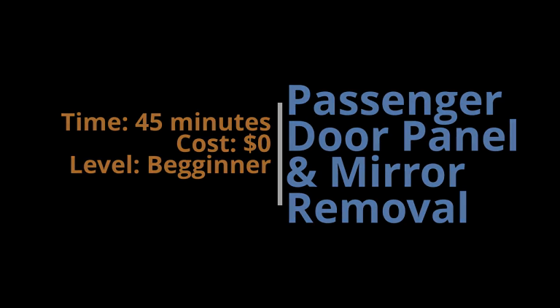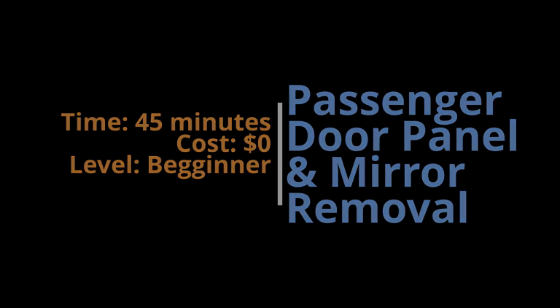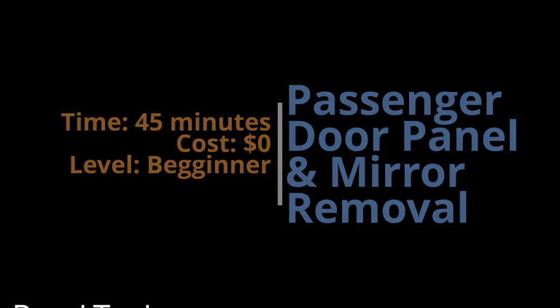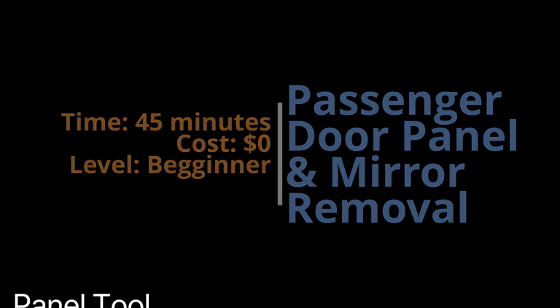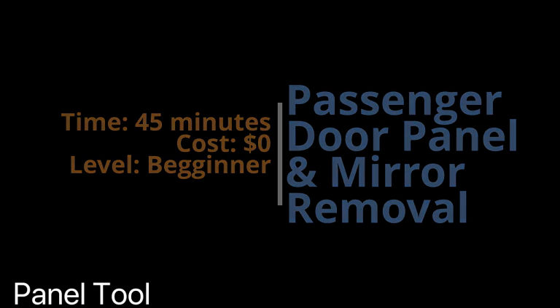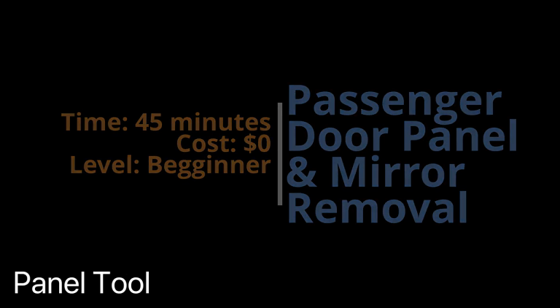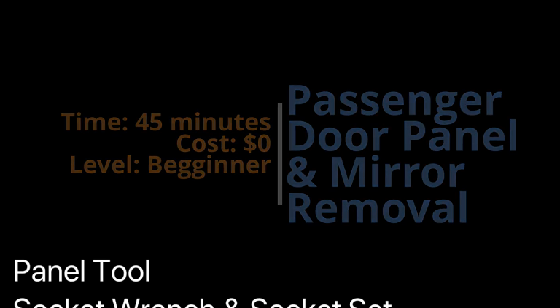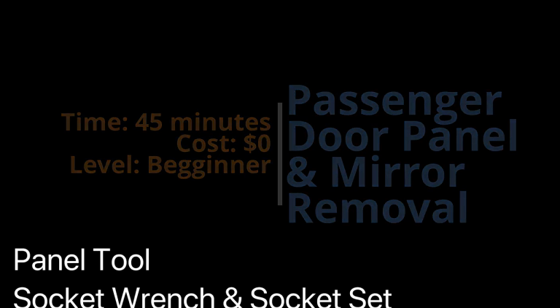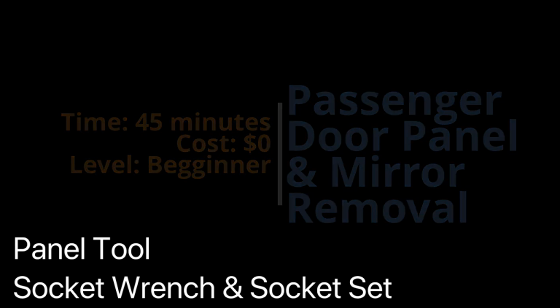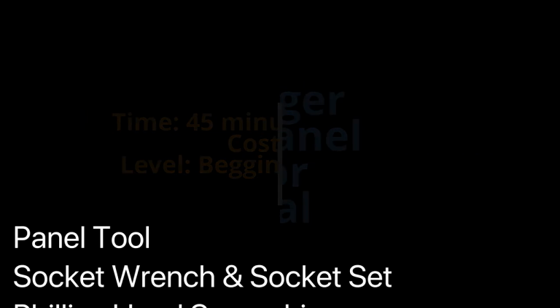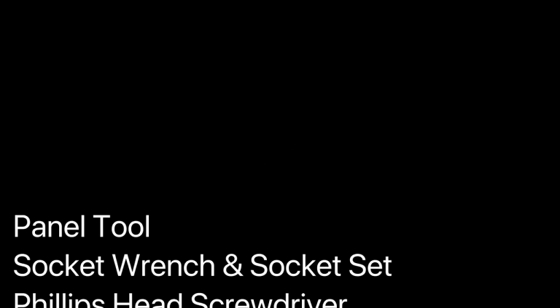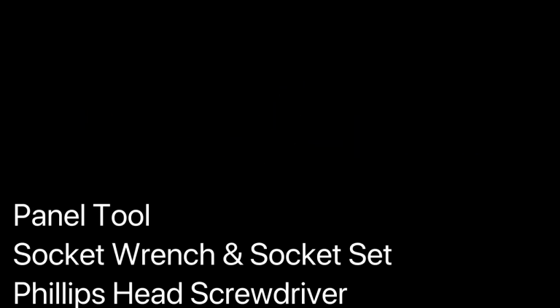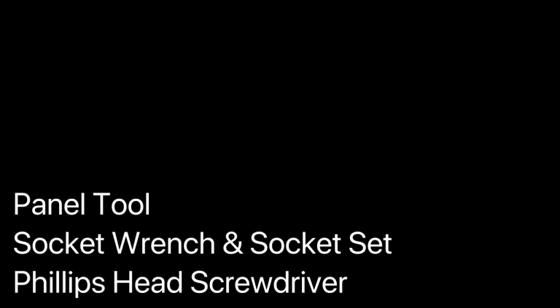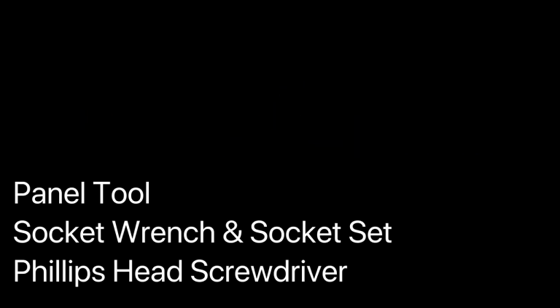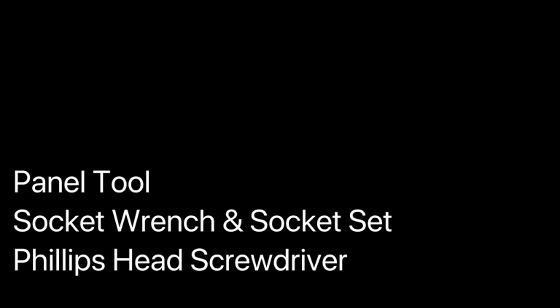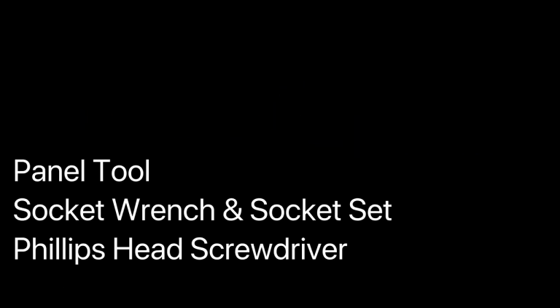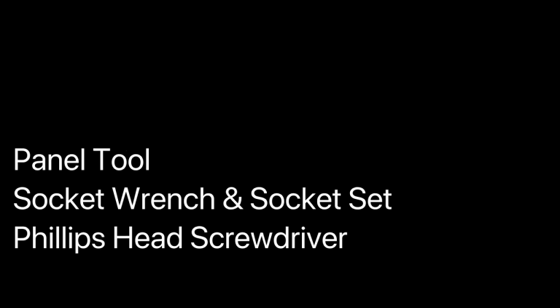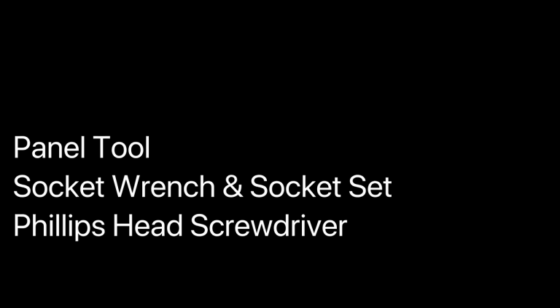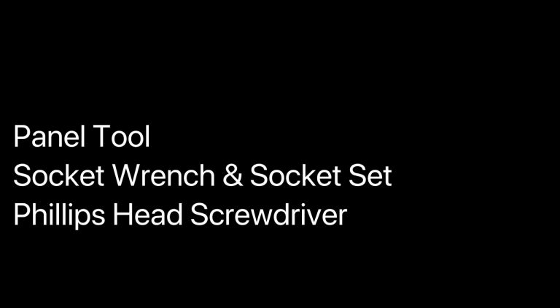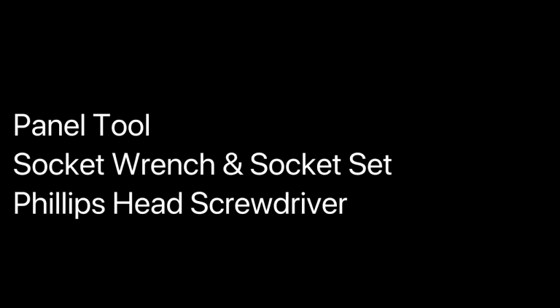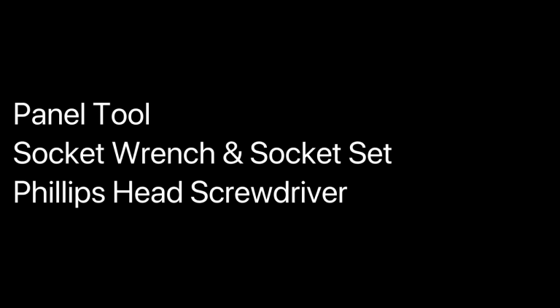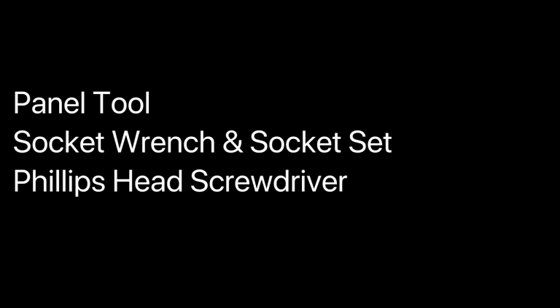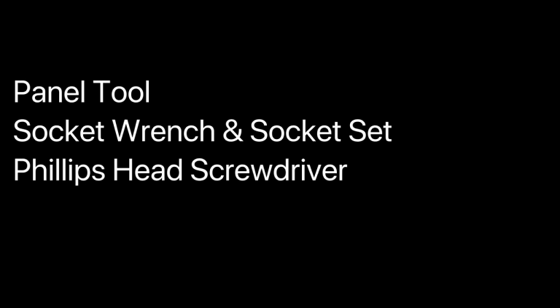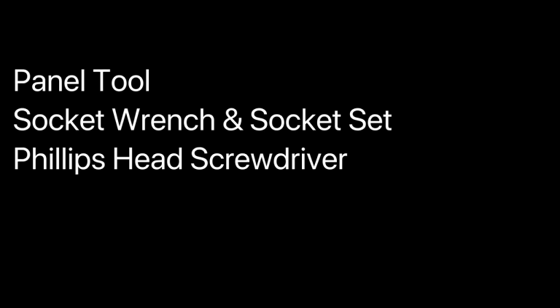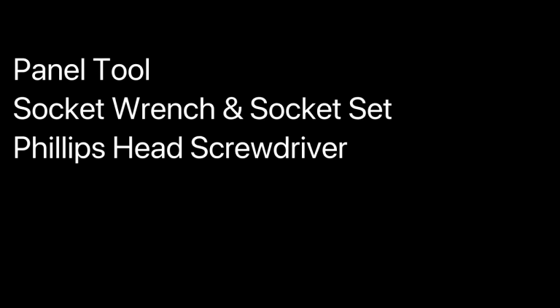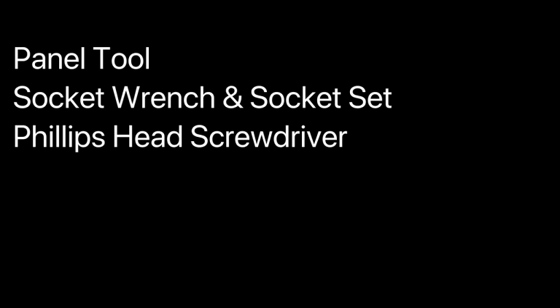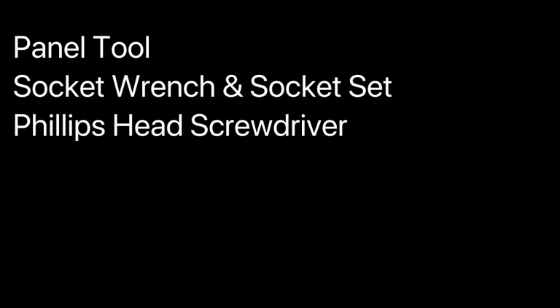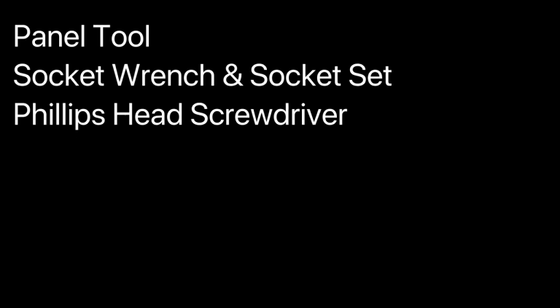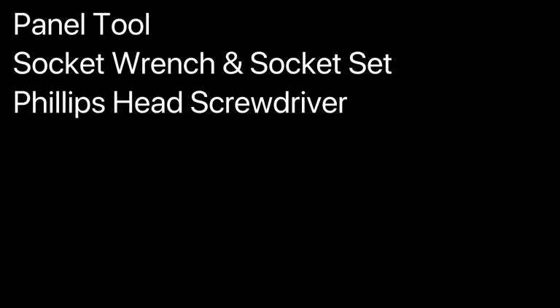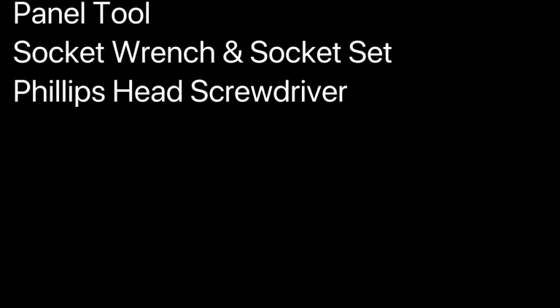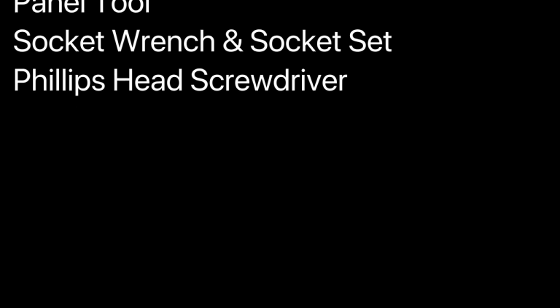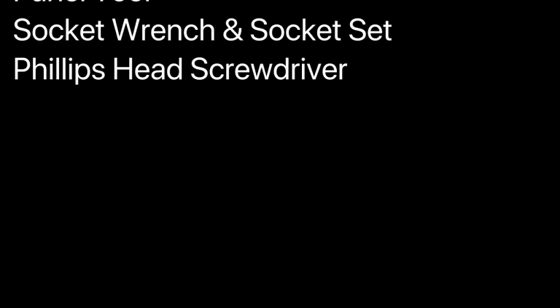You will need the following tools: a panel tool, a socket wrench and socket set, and a Phillips head screwdriver.